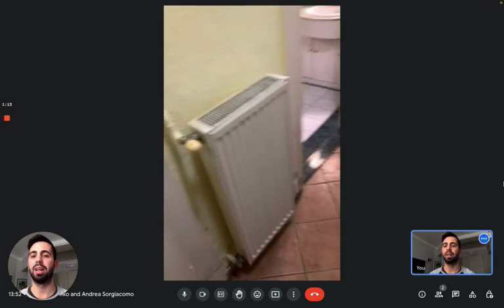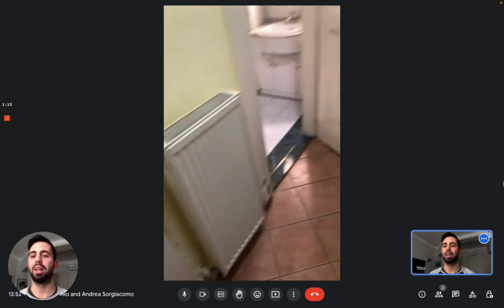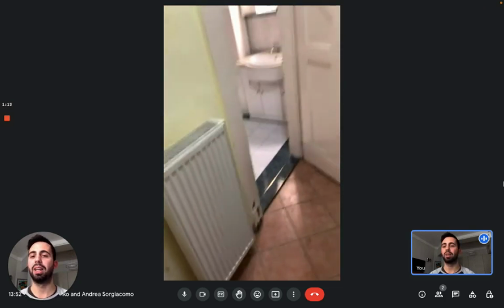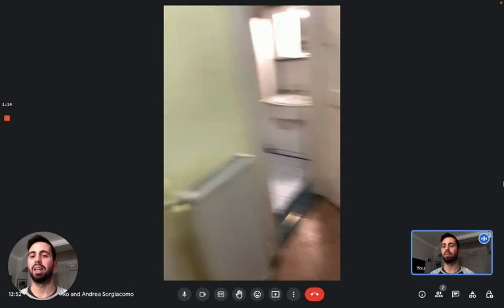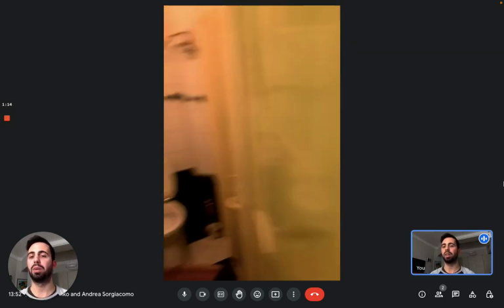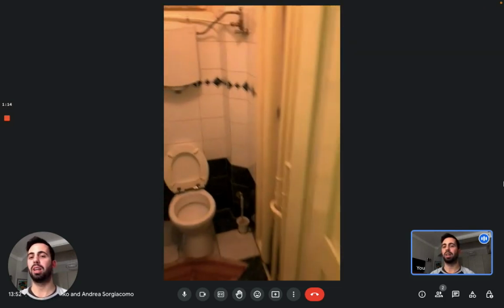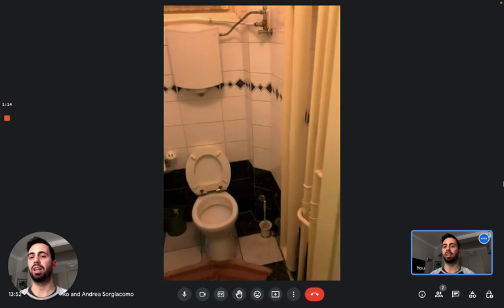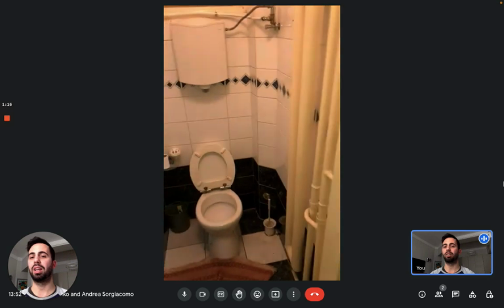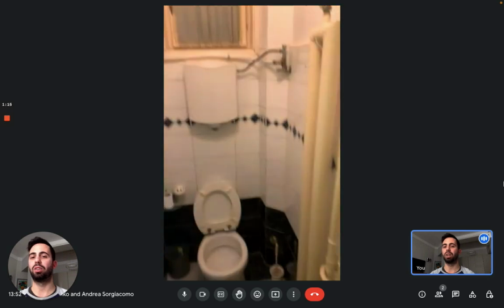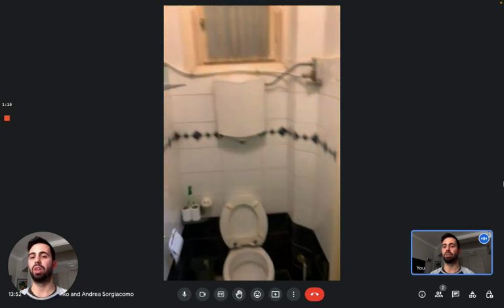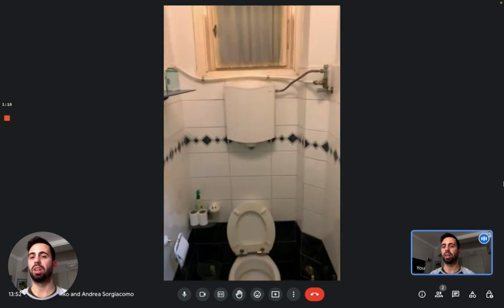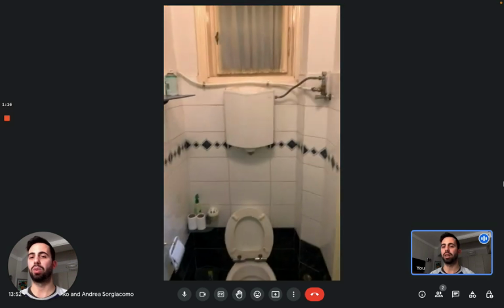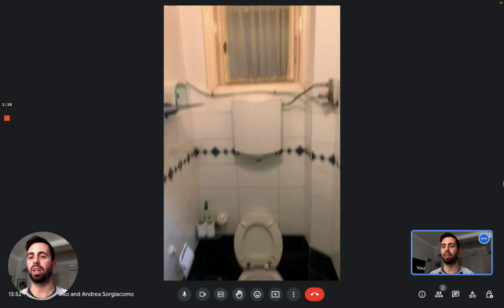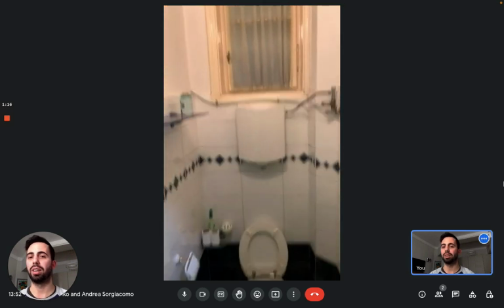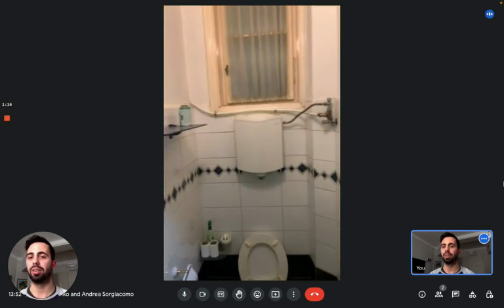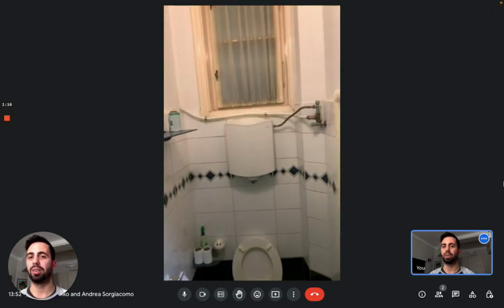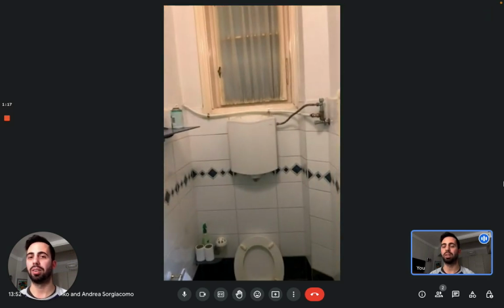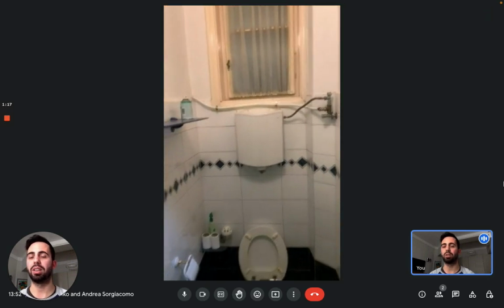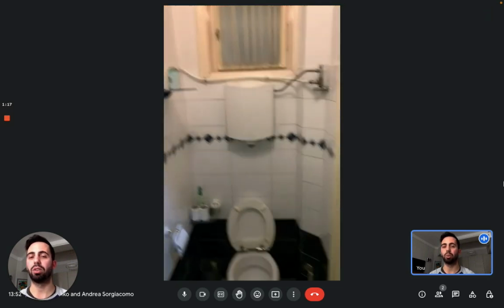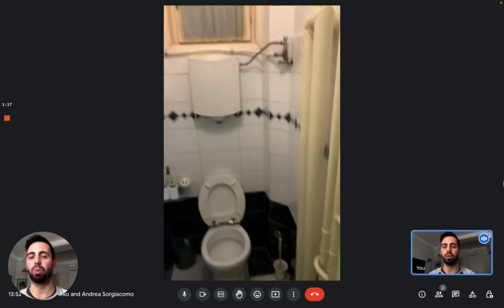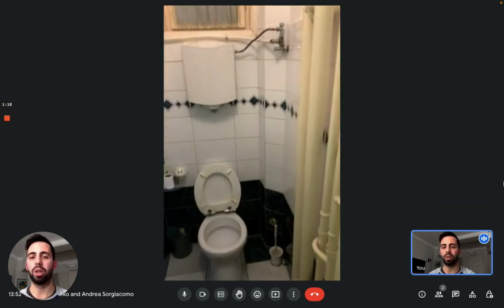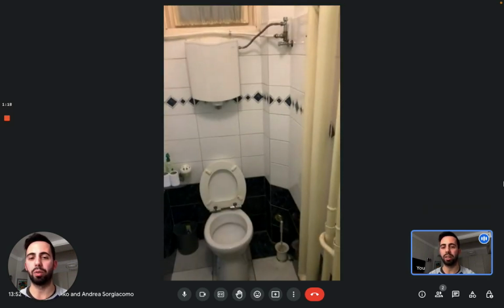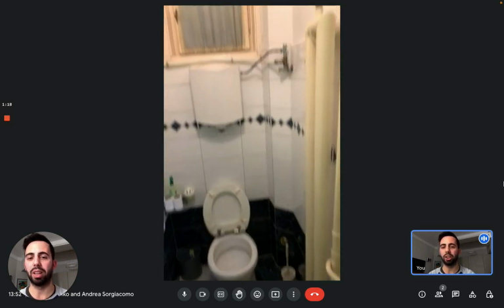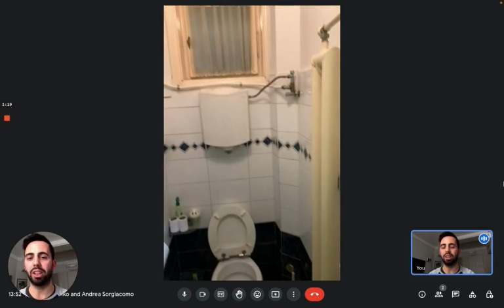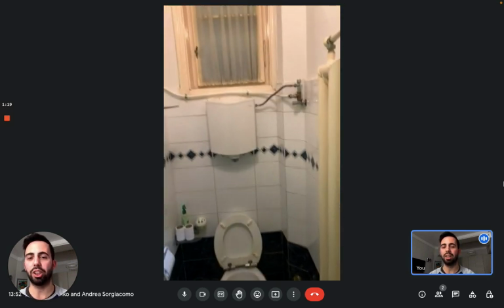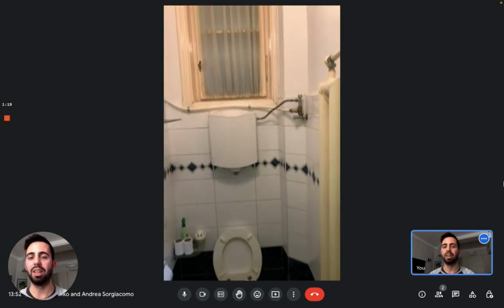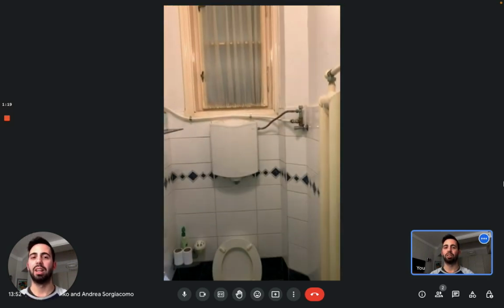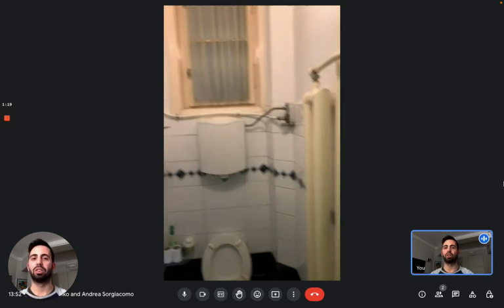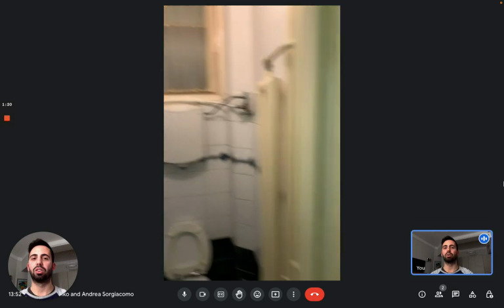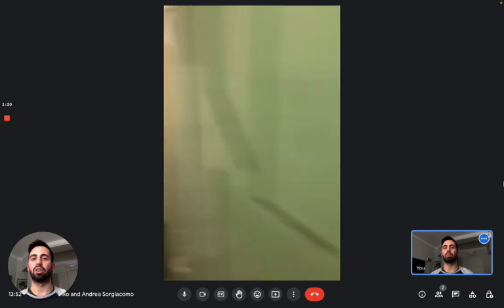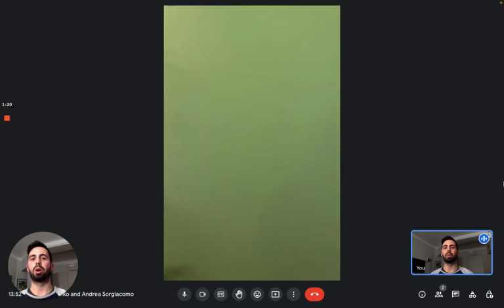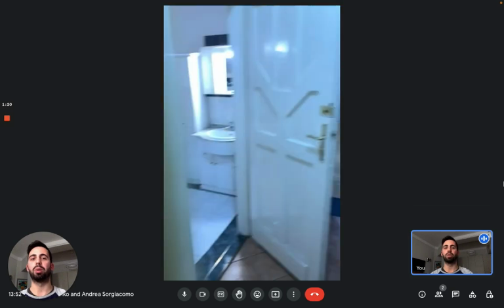The toilet is divided from the bathroom and is in another small room — here it is. As you can see, there's also a window for ventilation, so there's no problem using it.